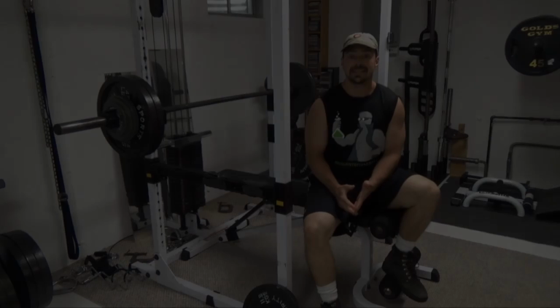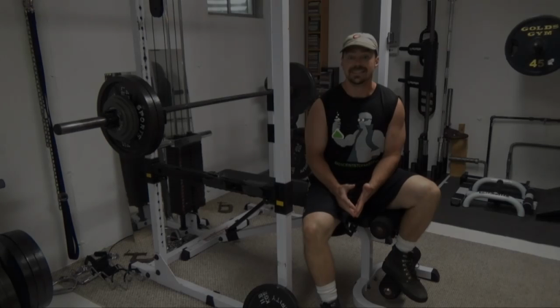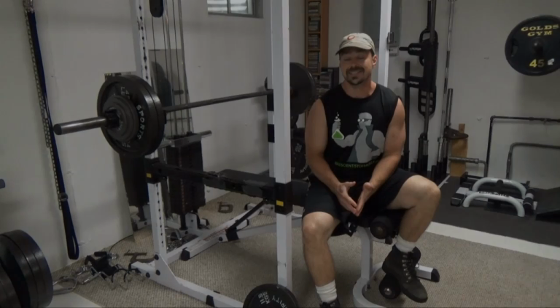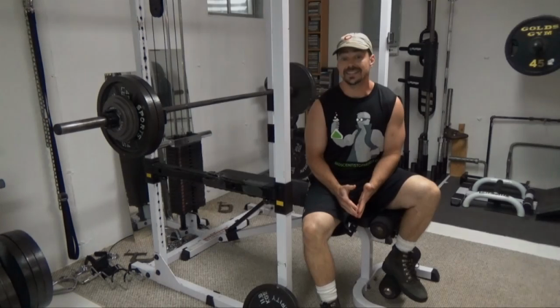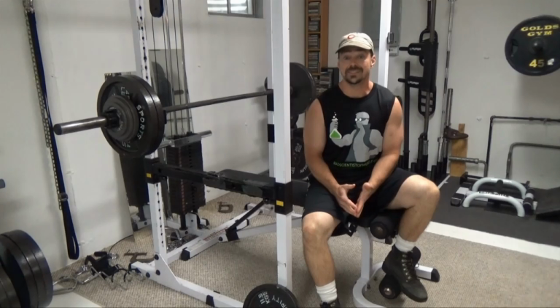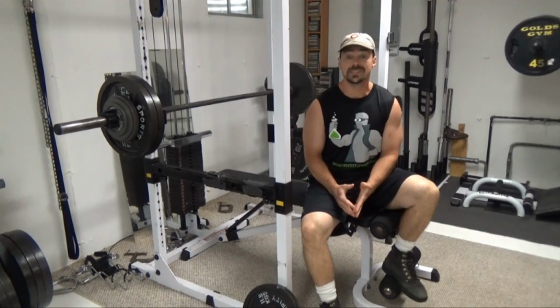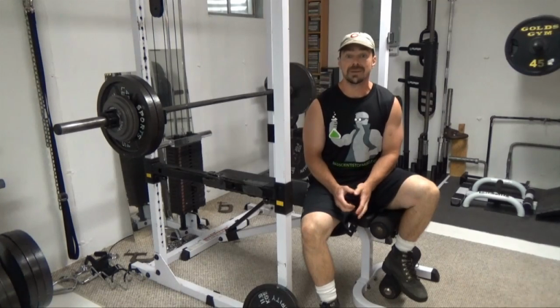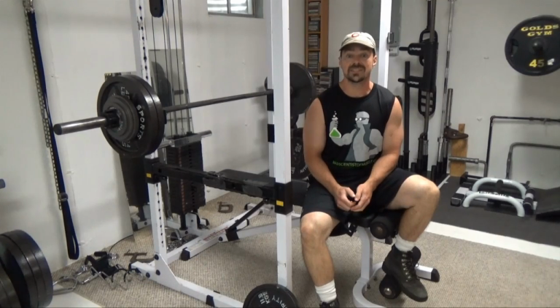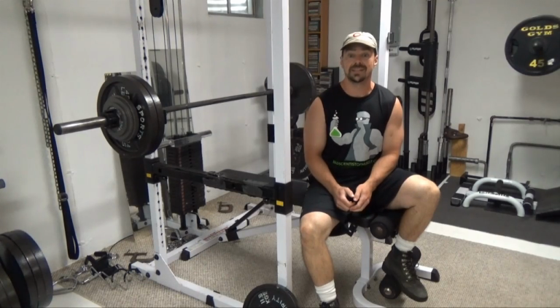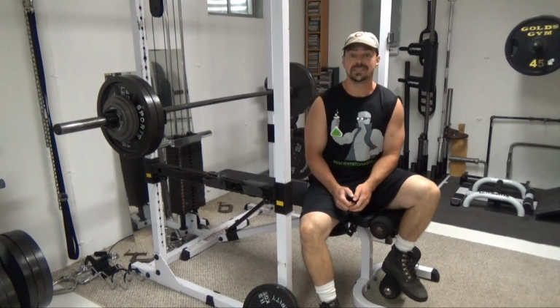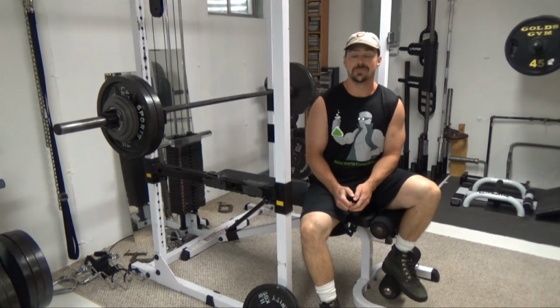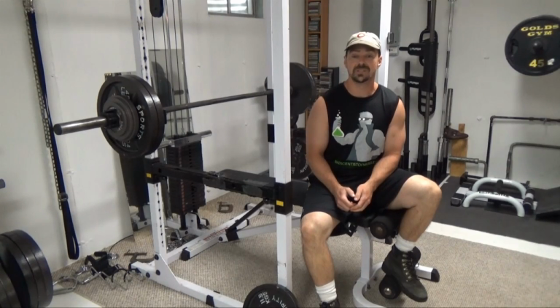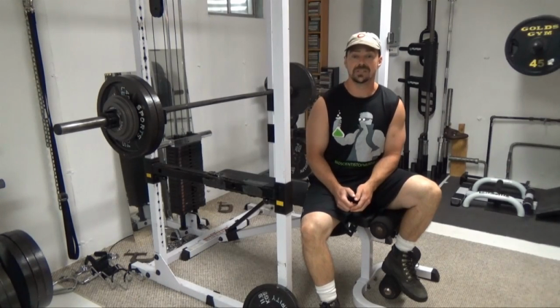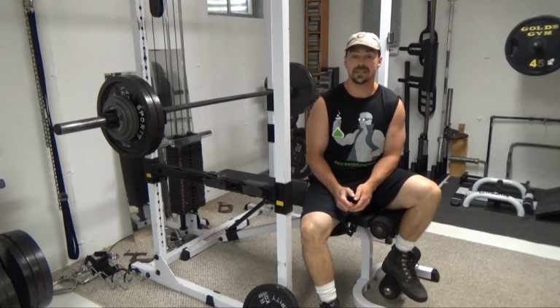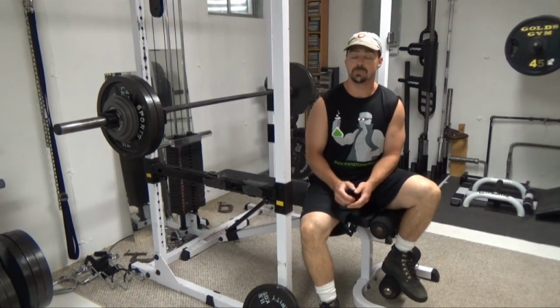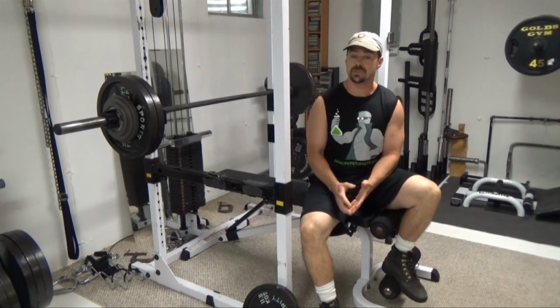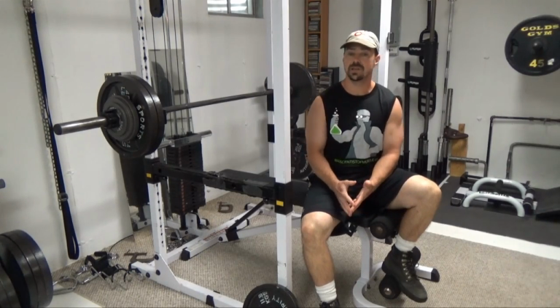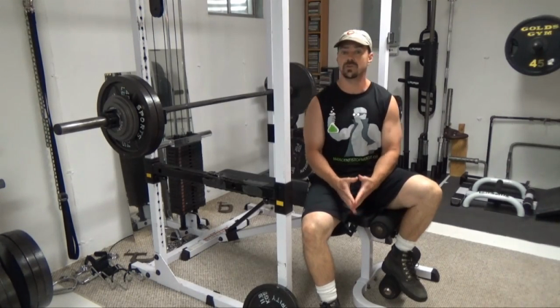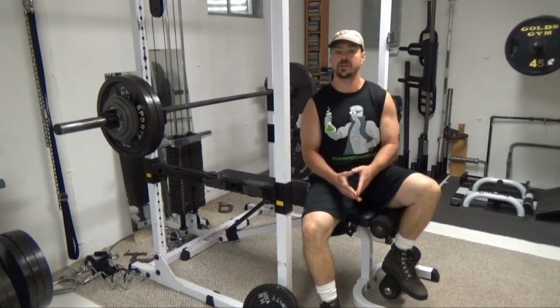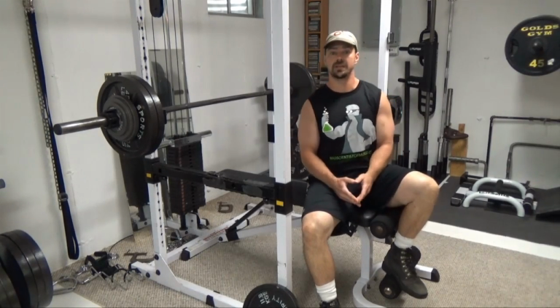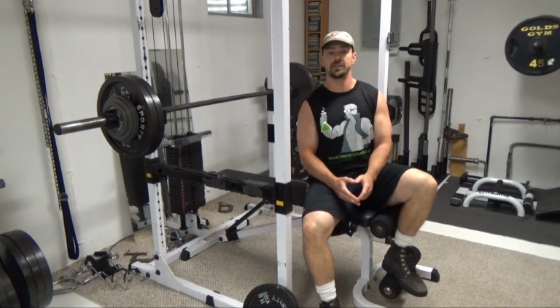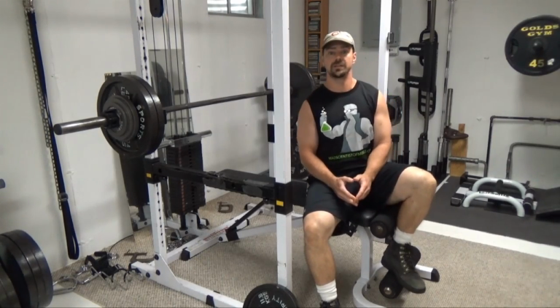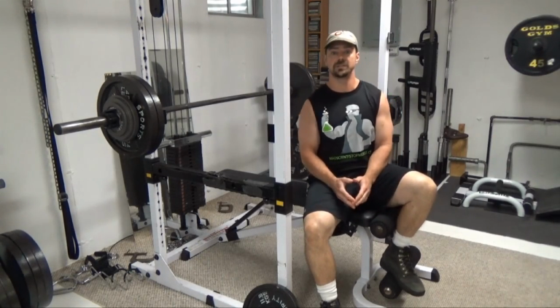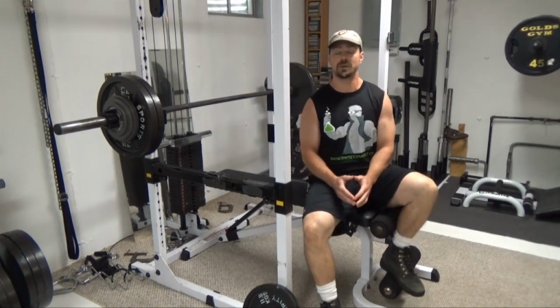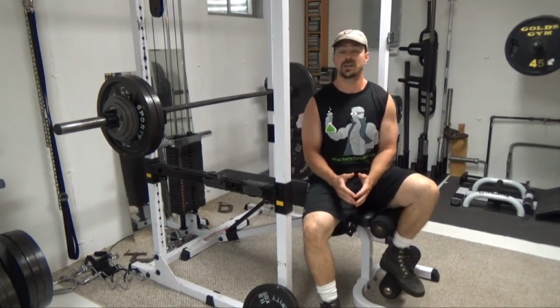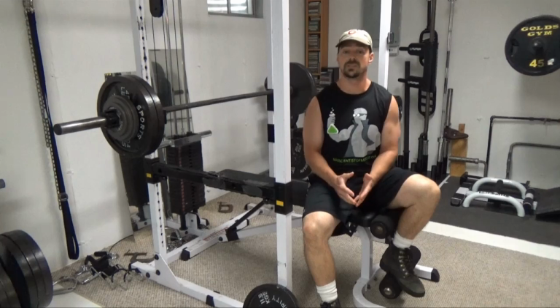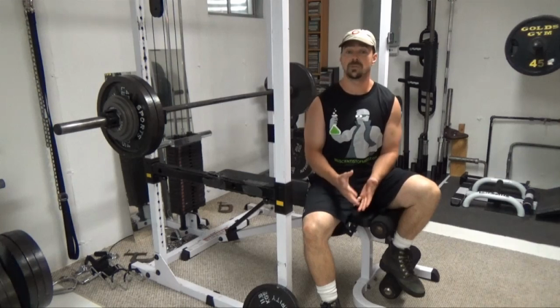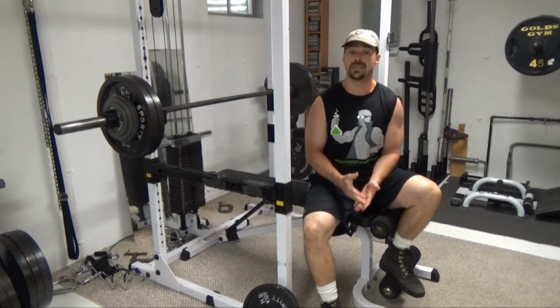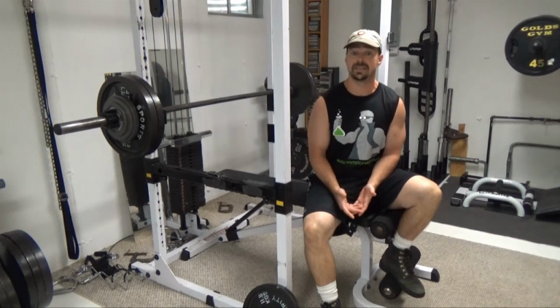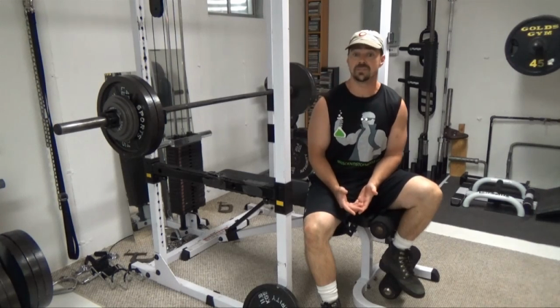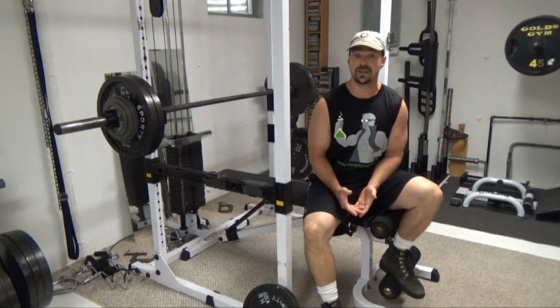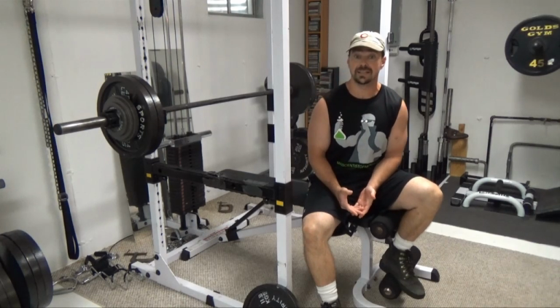This is Nick Nielsen, Mad Scientist to Muscle, and what I've got for you today is what I call double negative training.